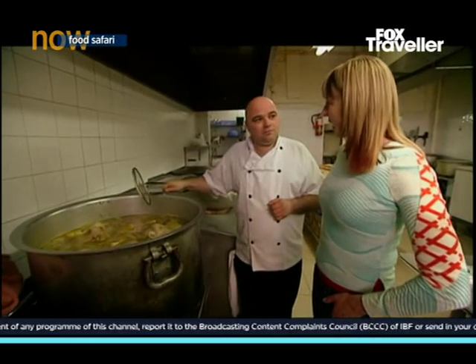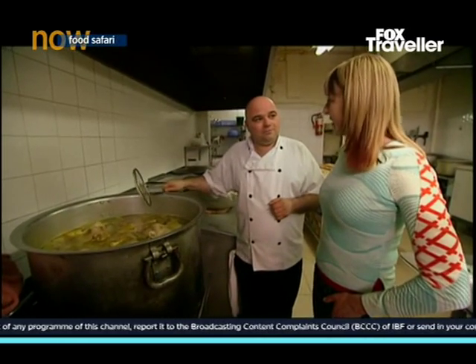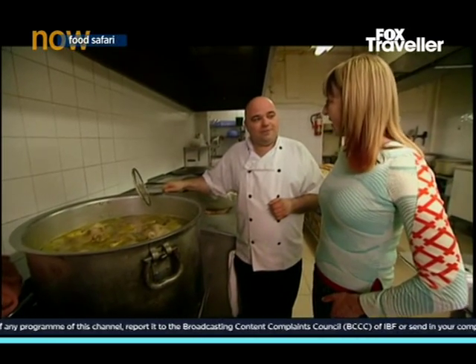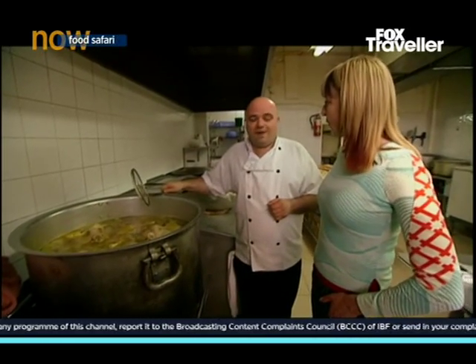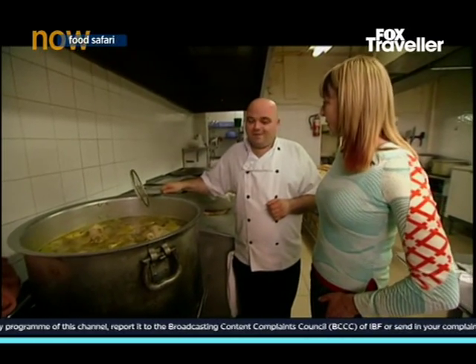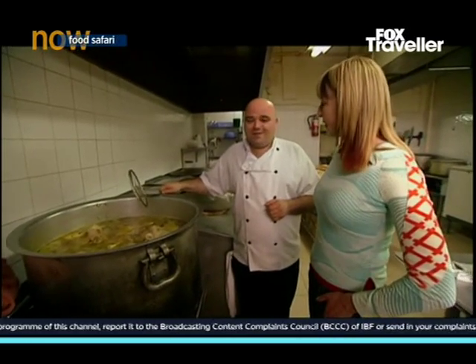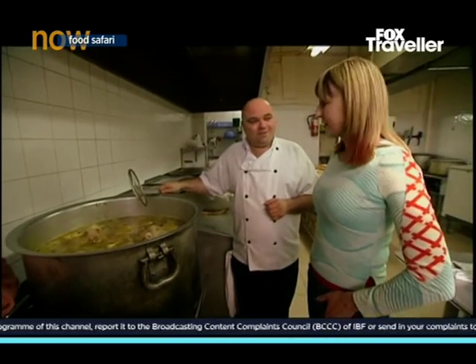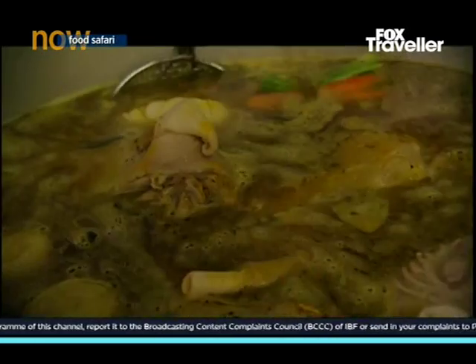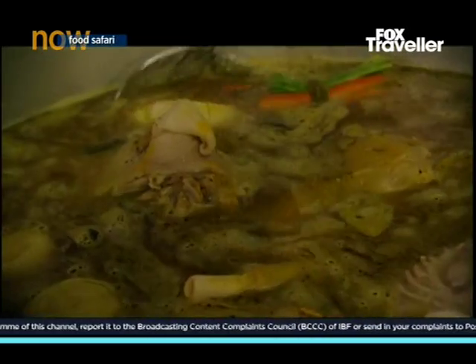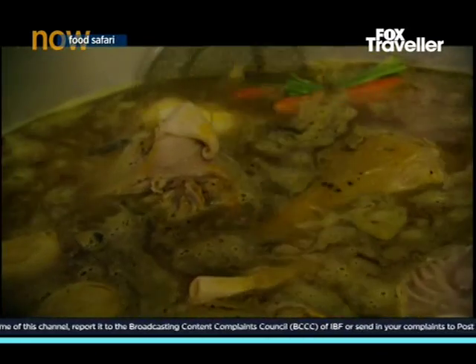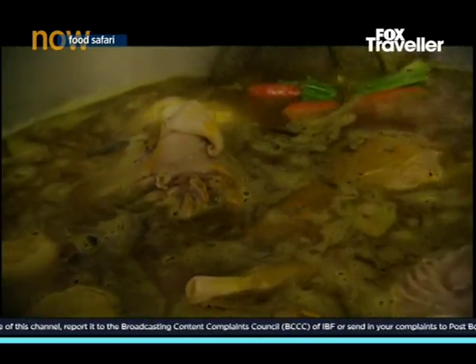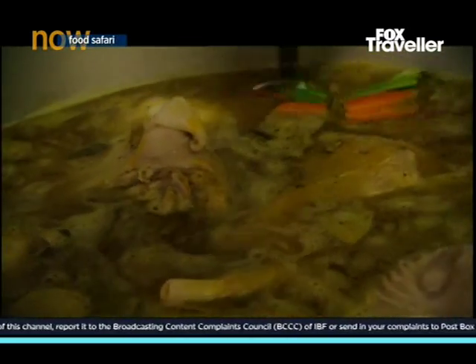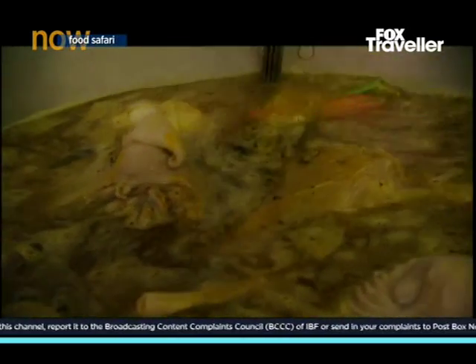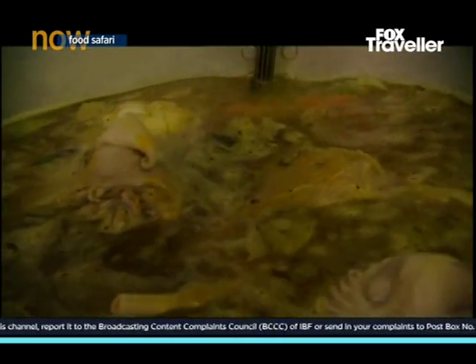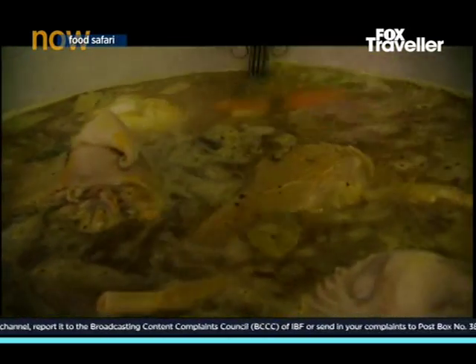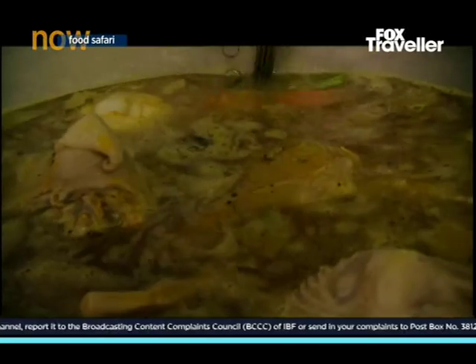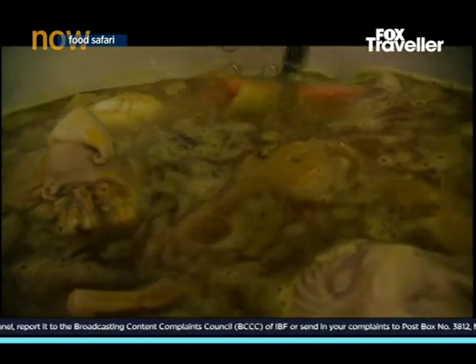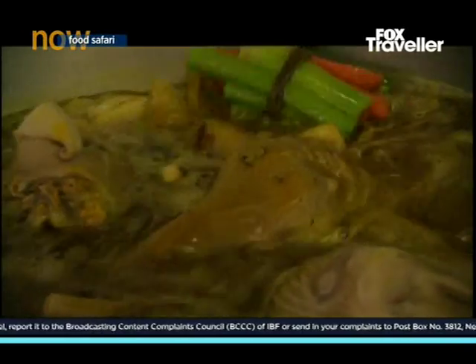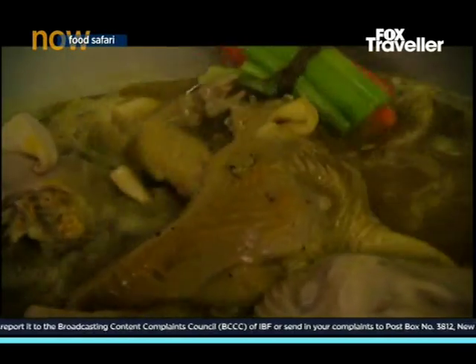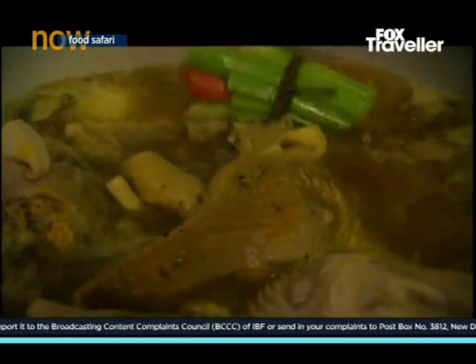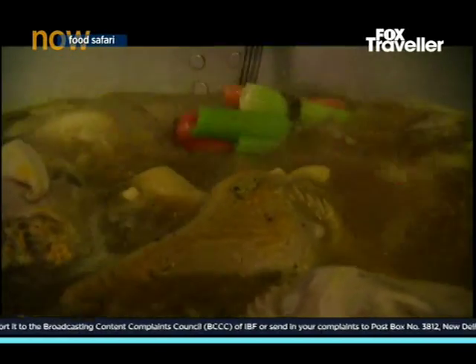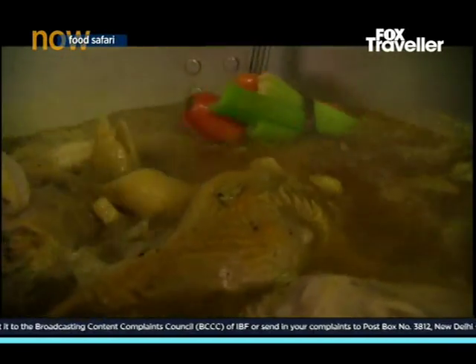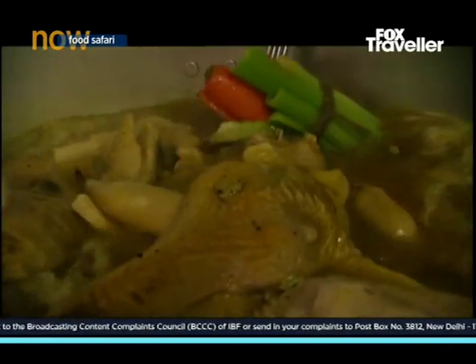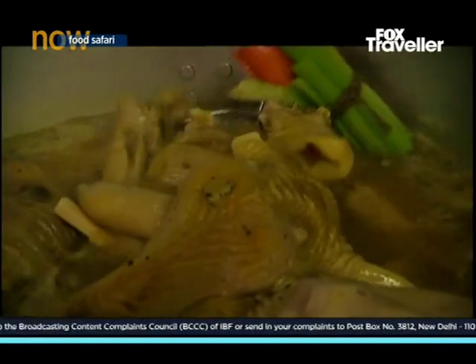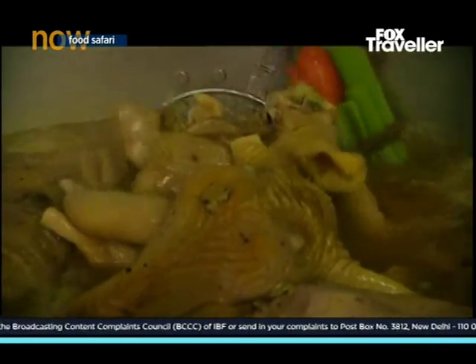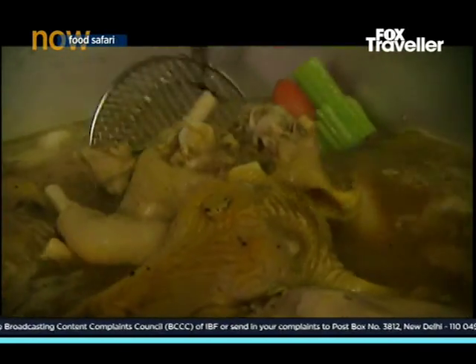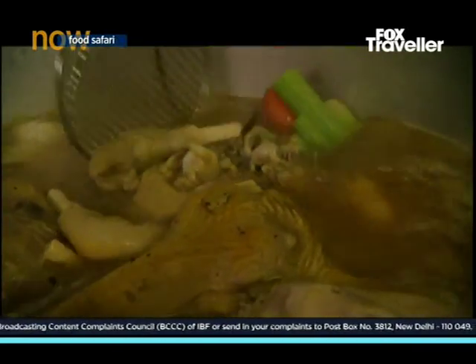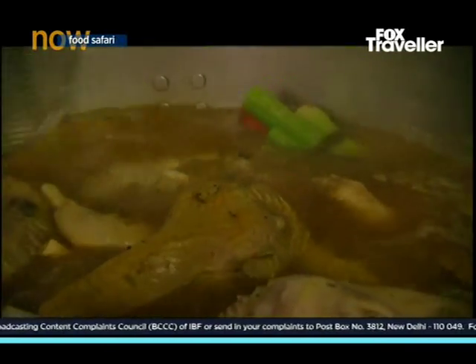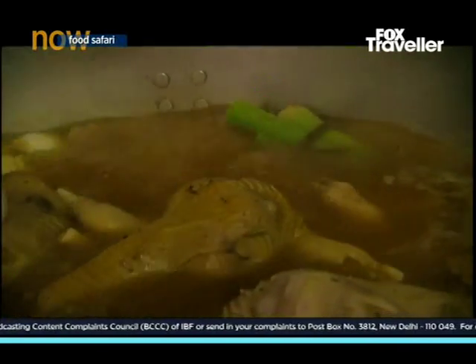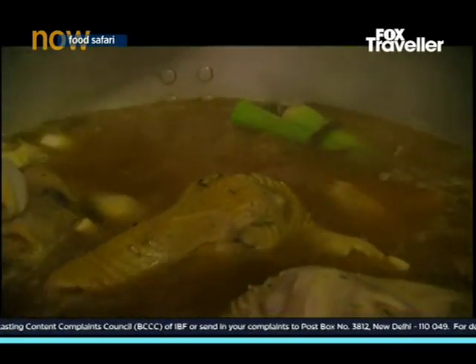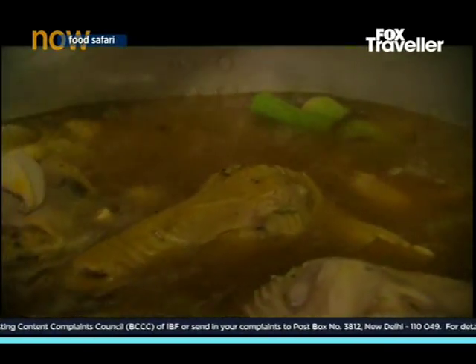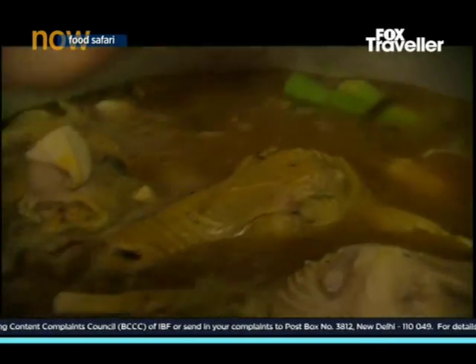18 hours — 18, 19 hours. And it comes out like a beautiful consommé, very clear.